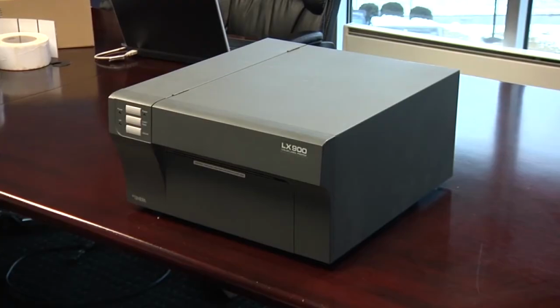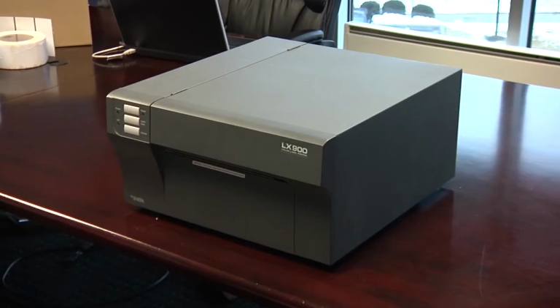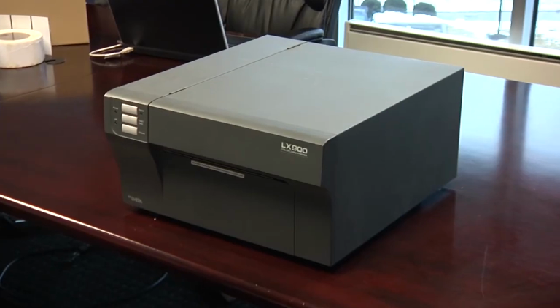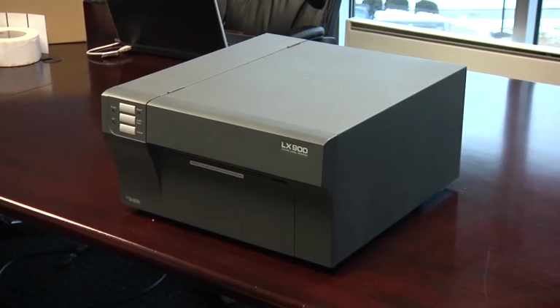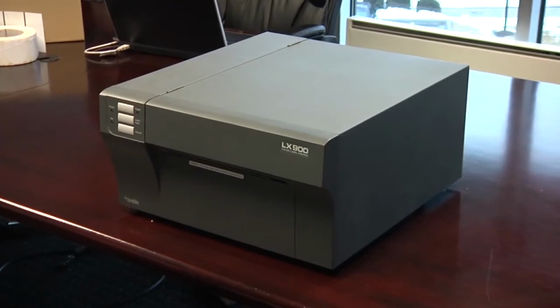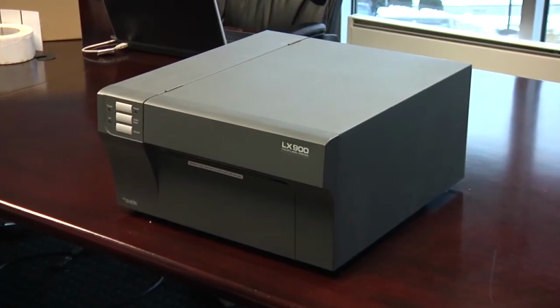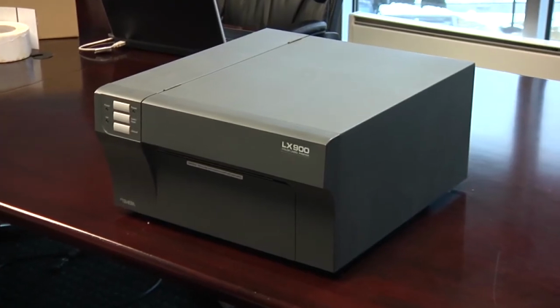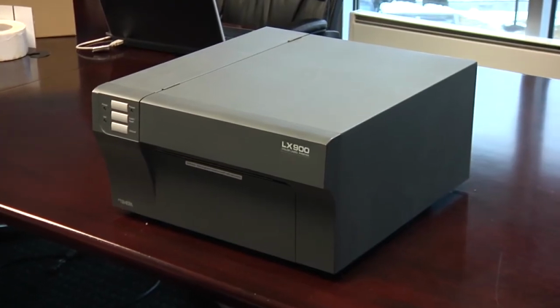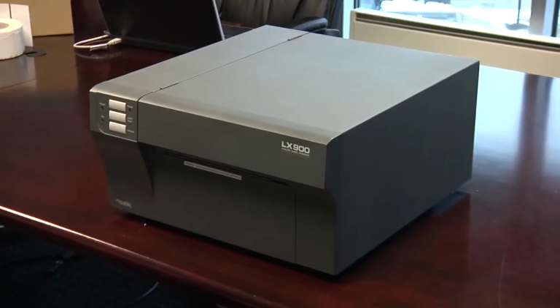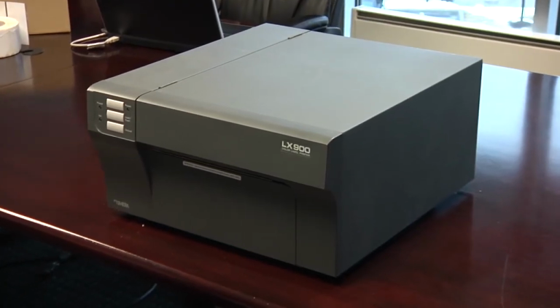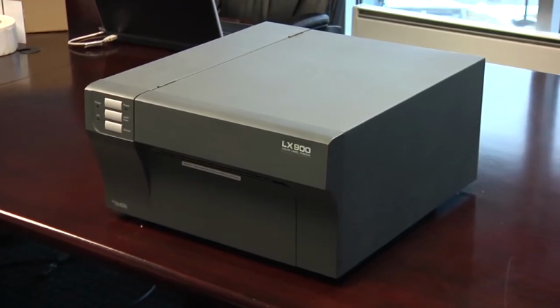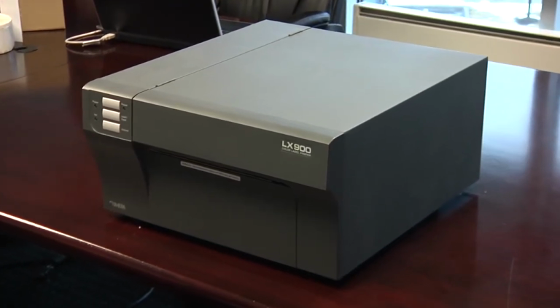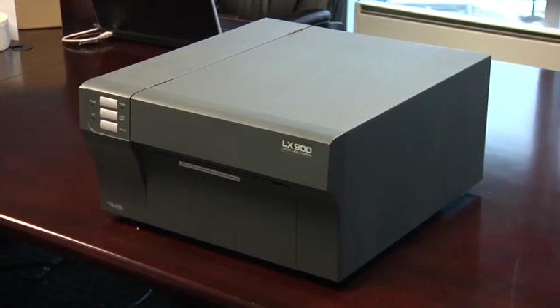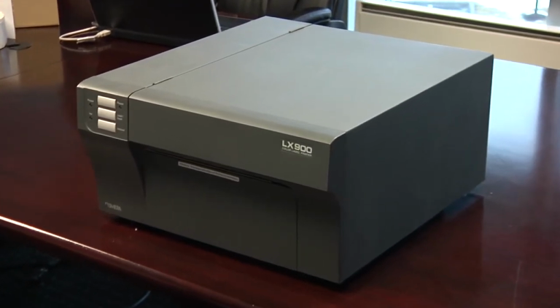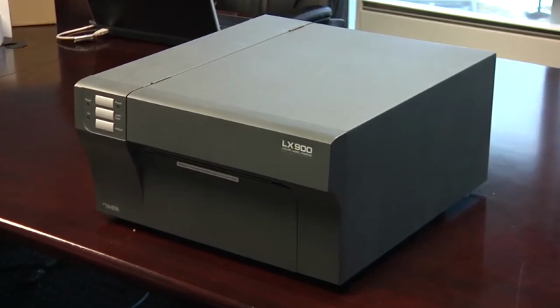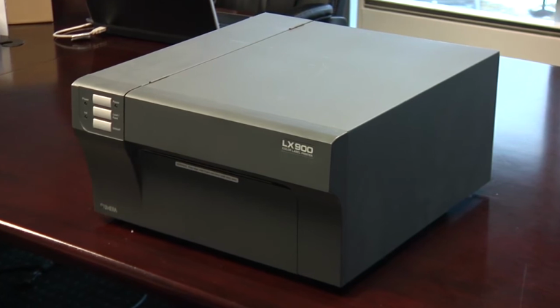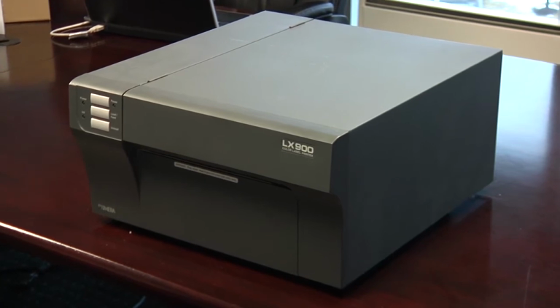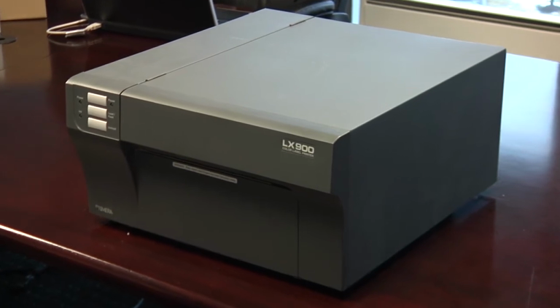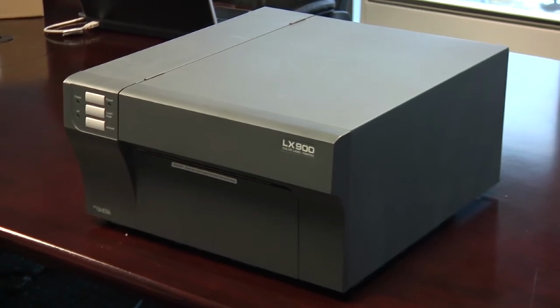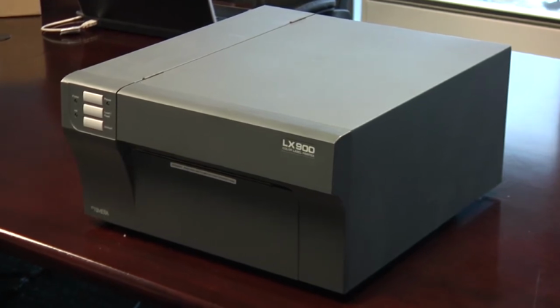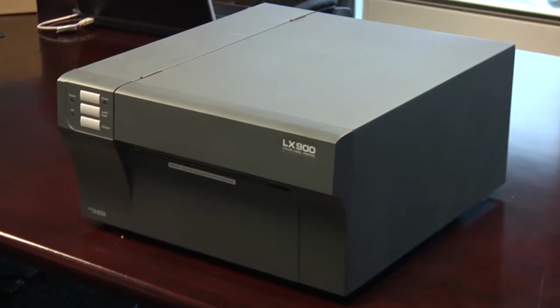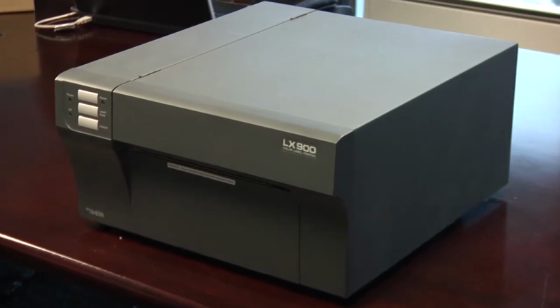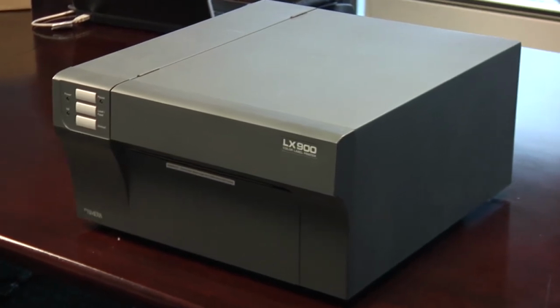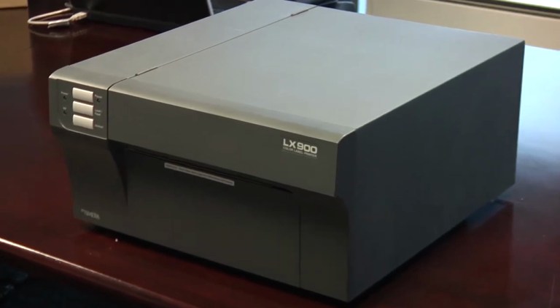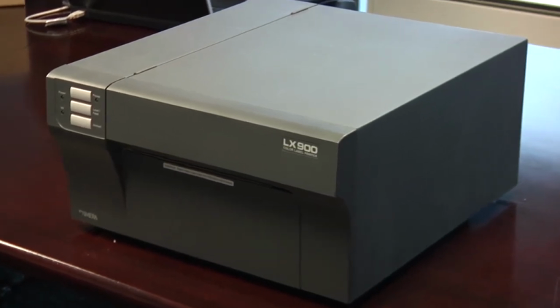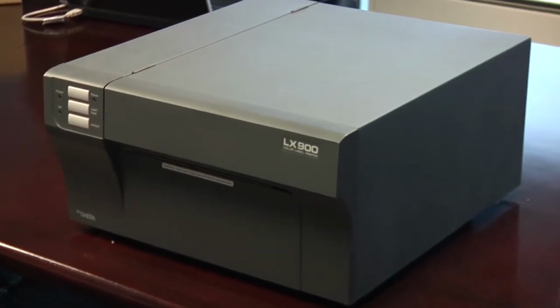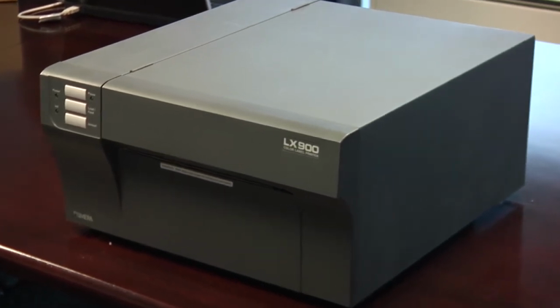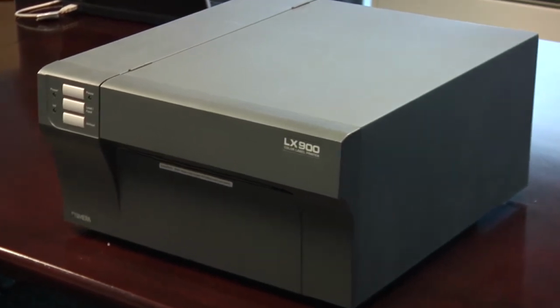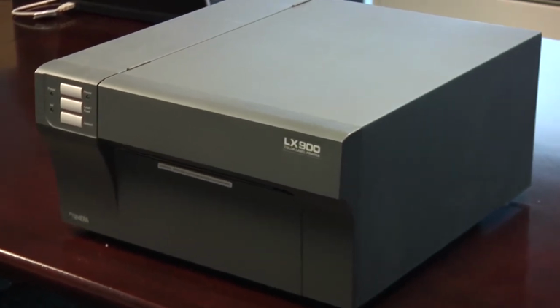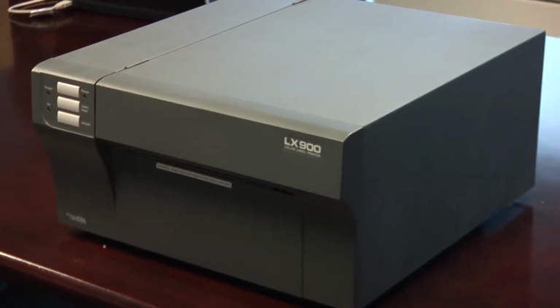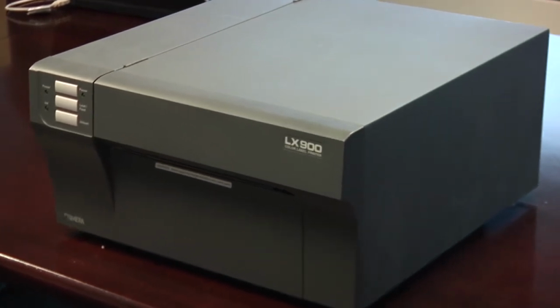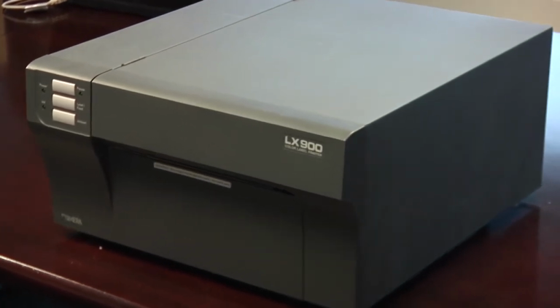In this video, we will explain how to change a print head in a Primera LX900 color label printer.